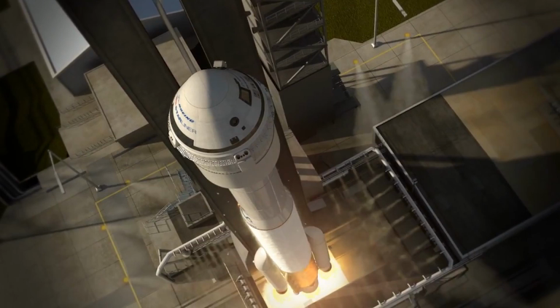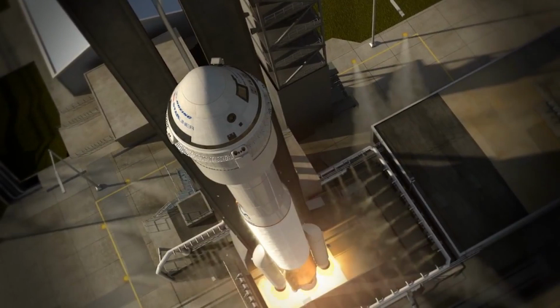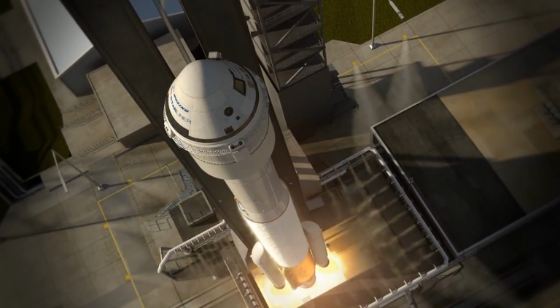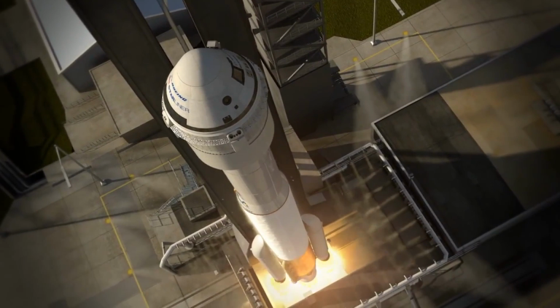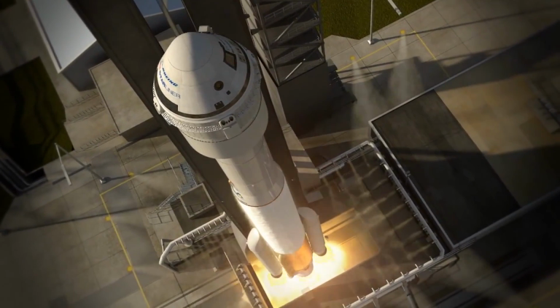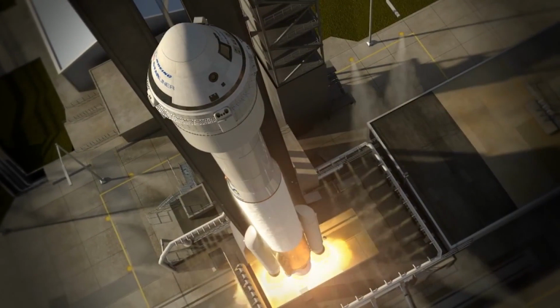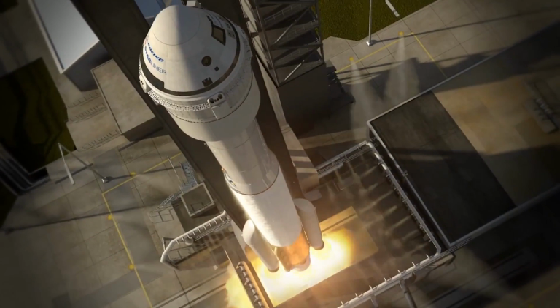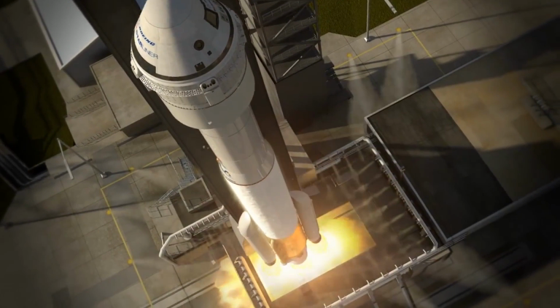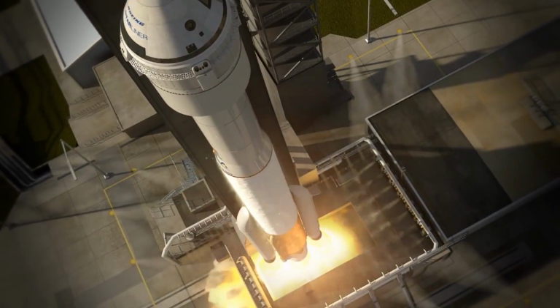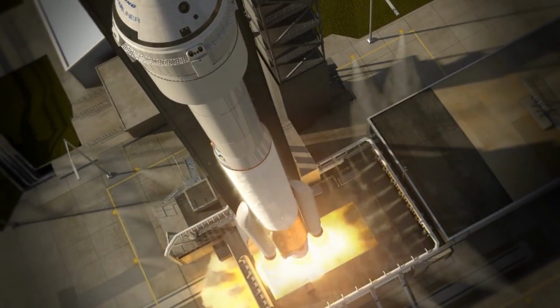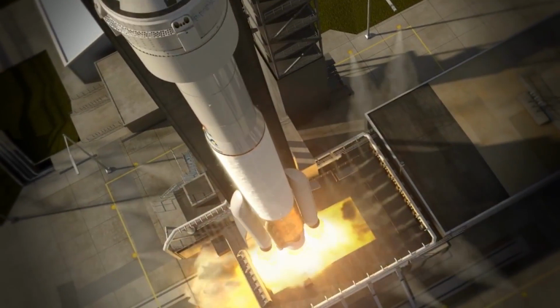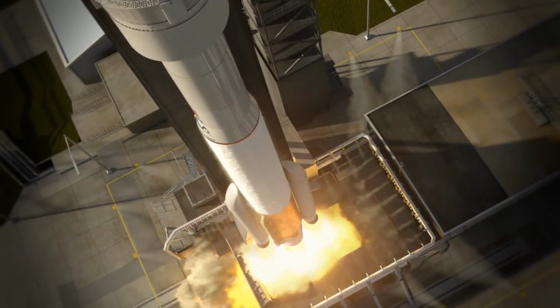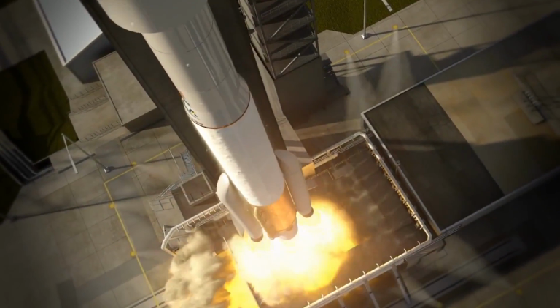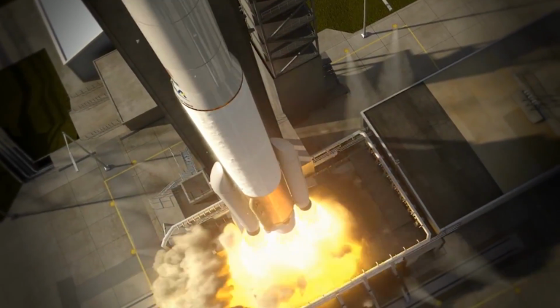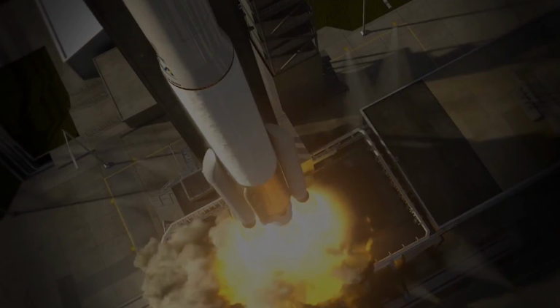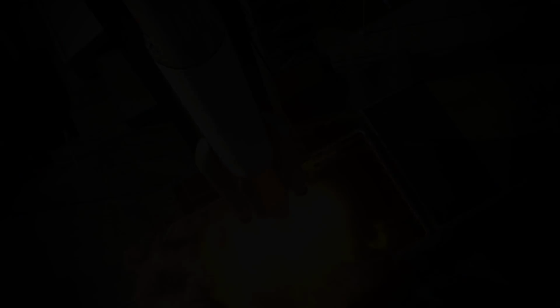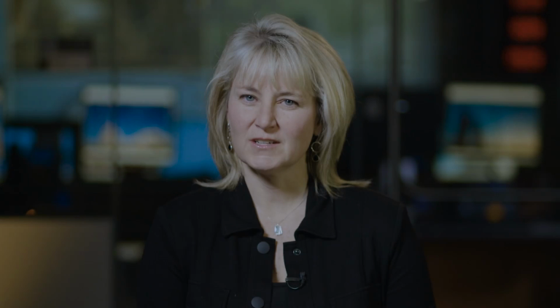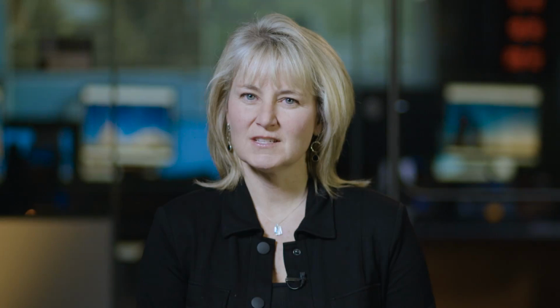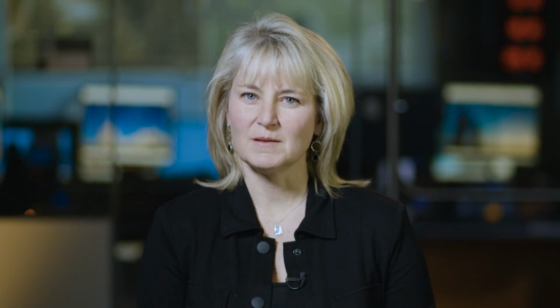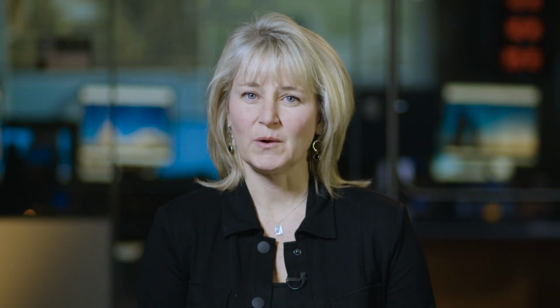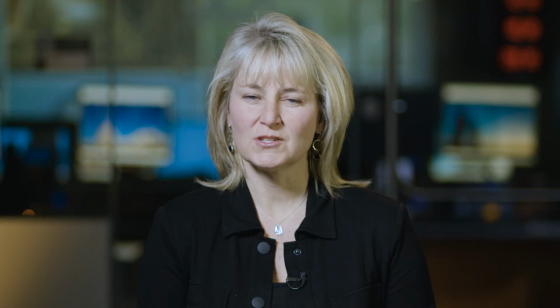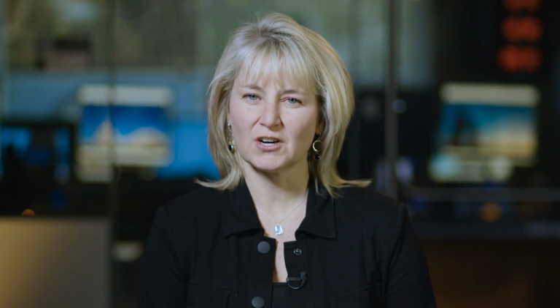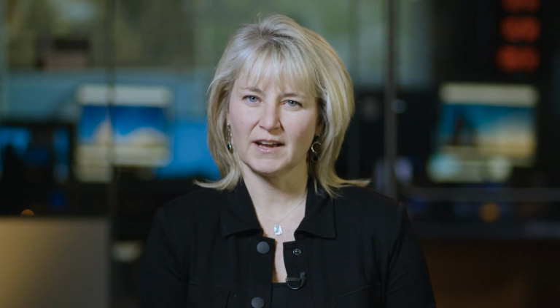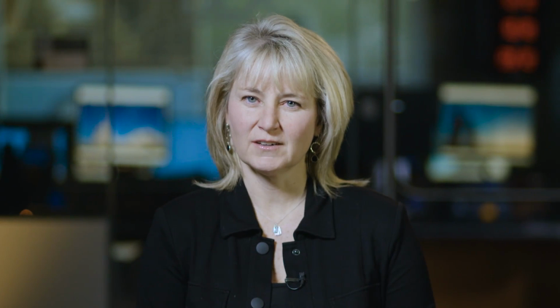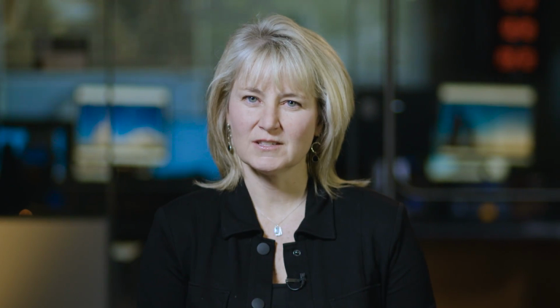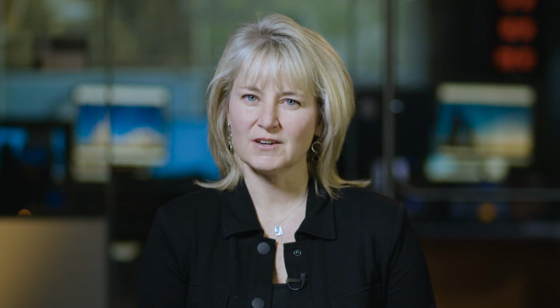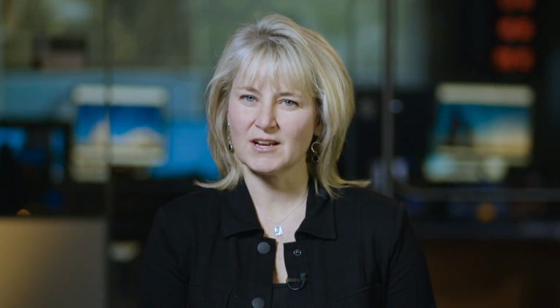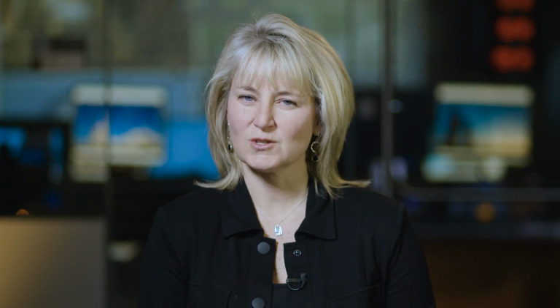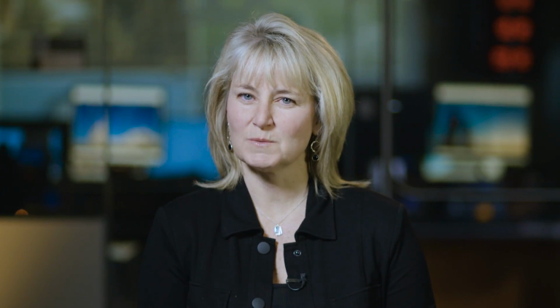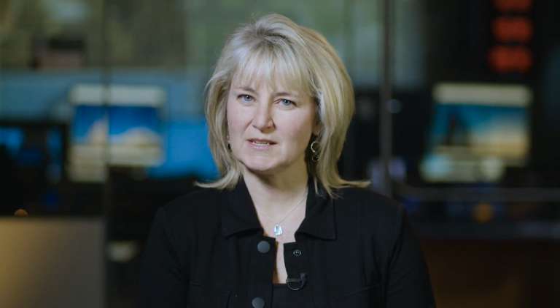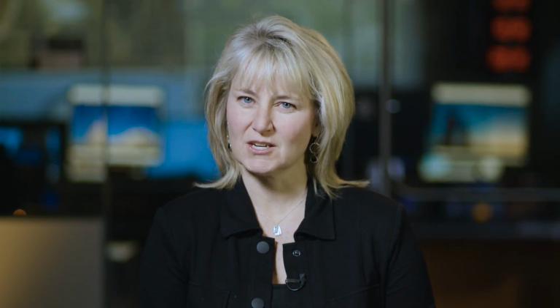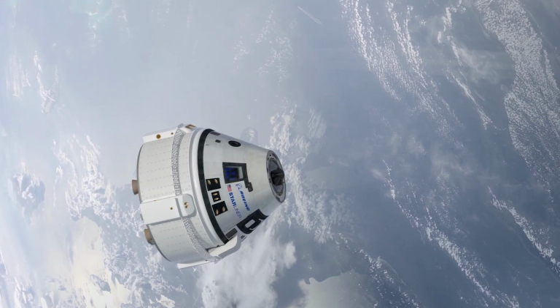United Launch Alliance is partnered with Boeing to launch the Boeing Starliner to the International Space Station.